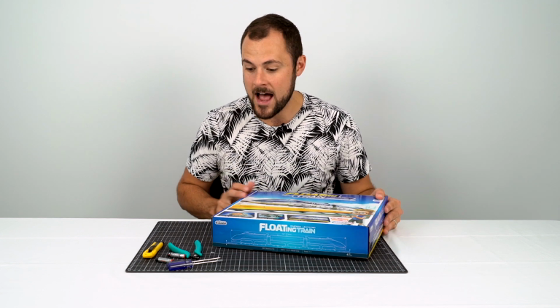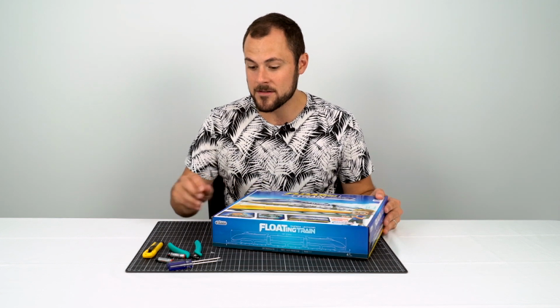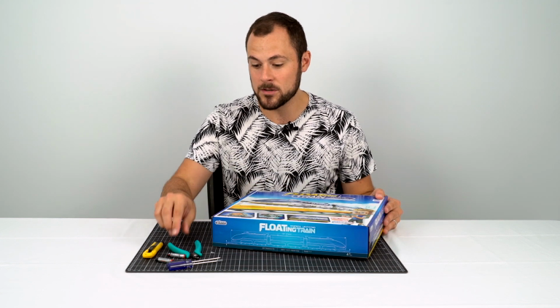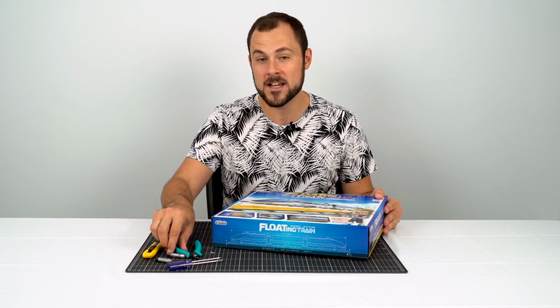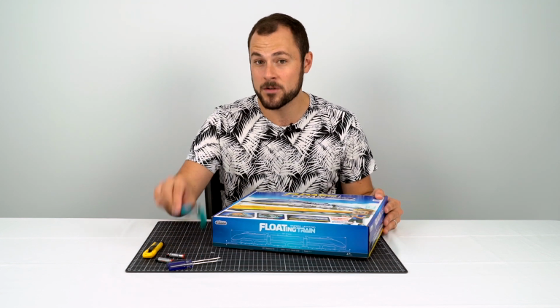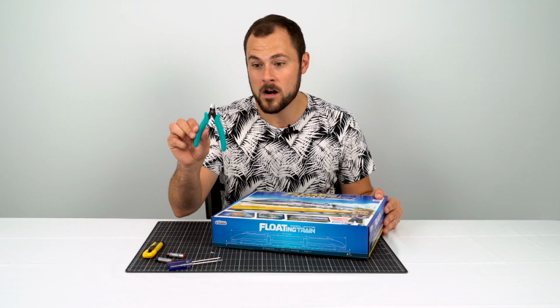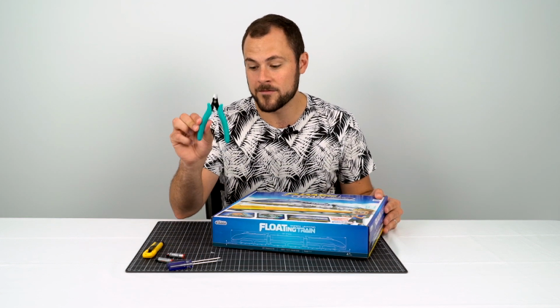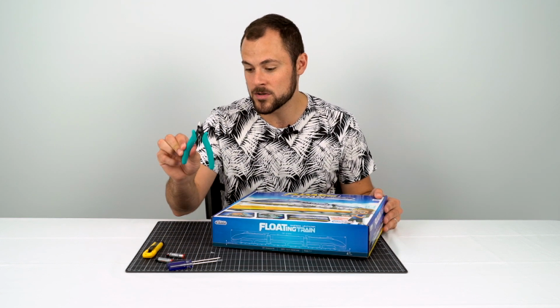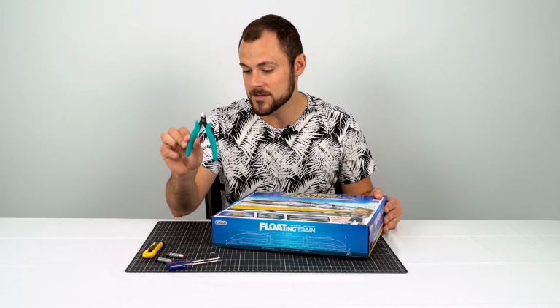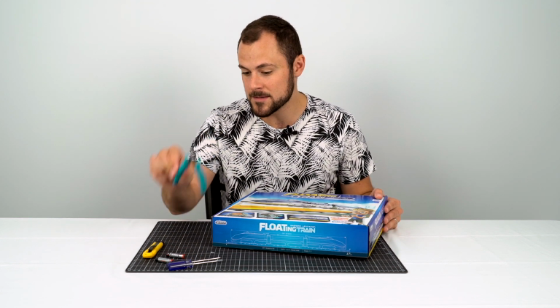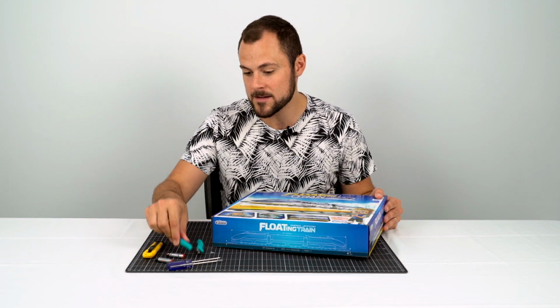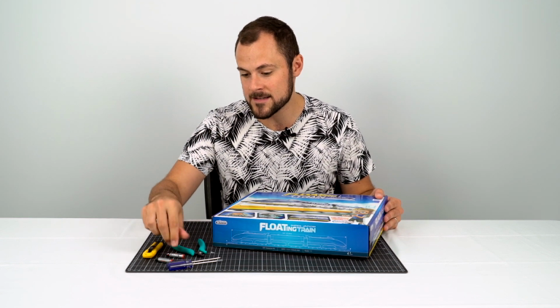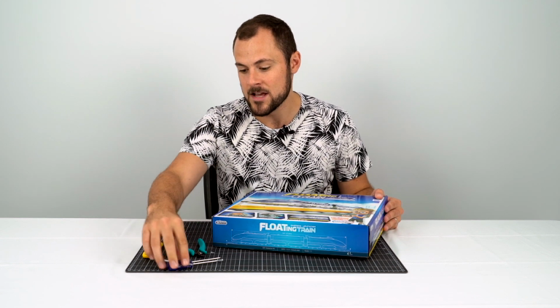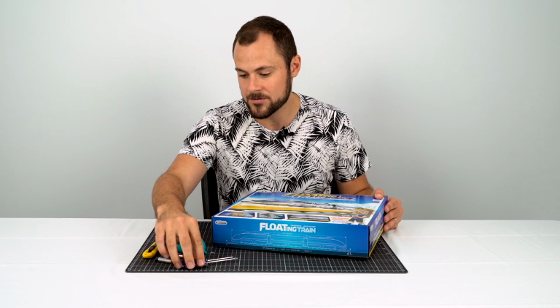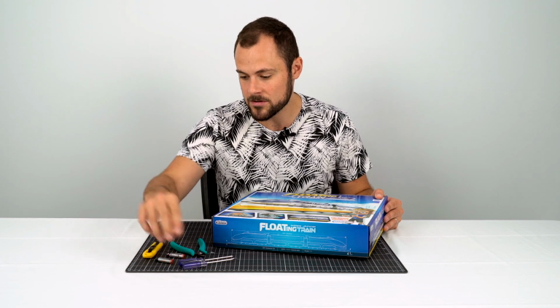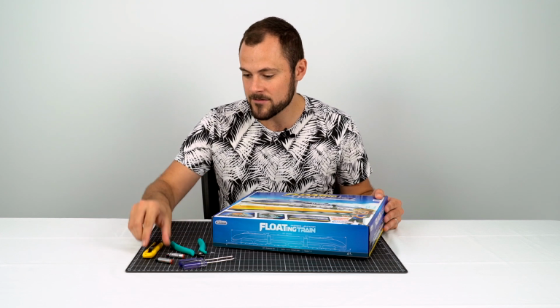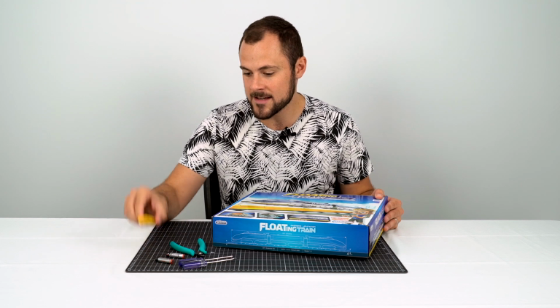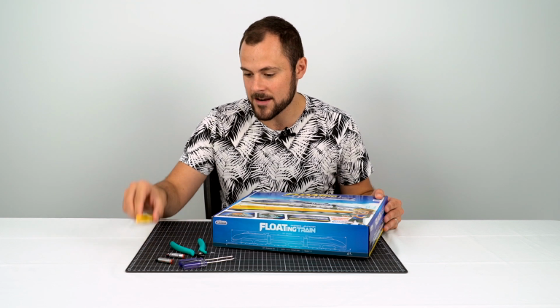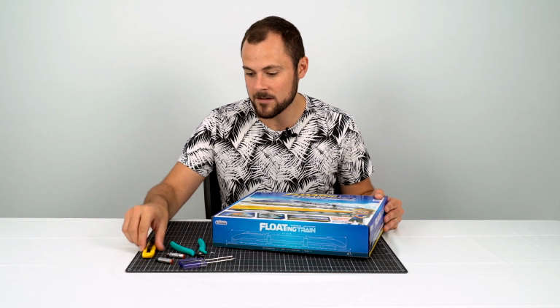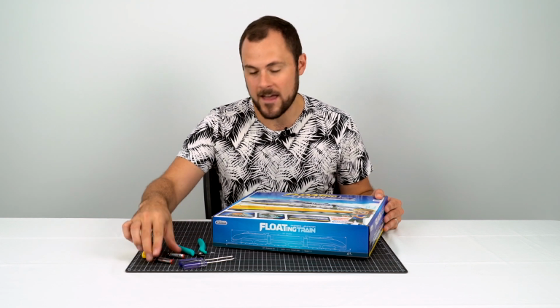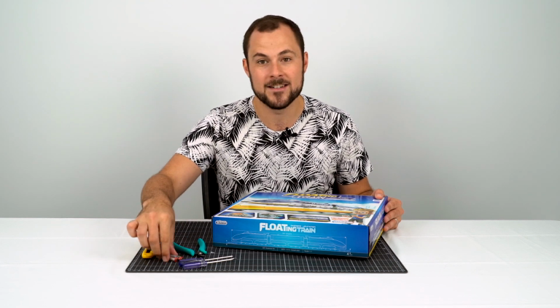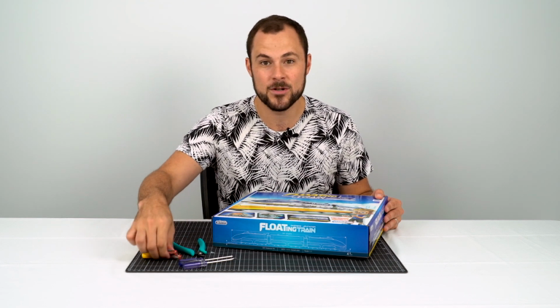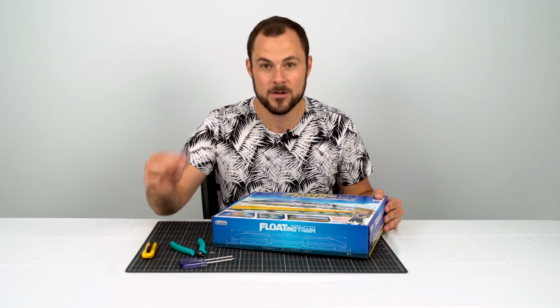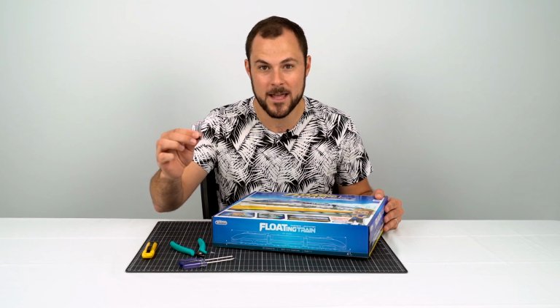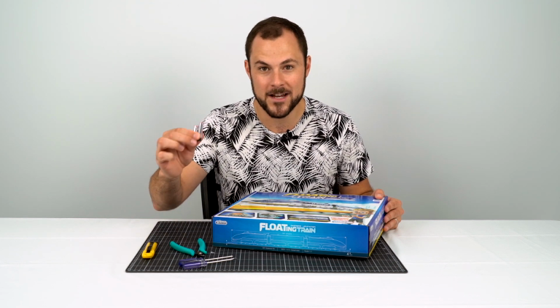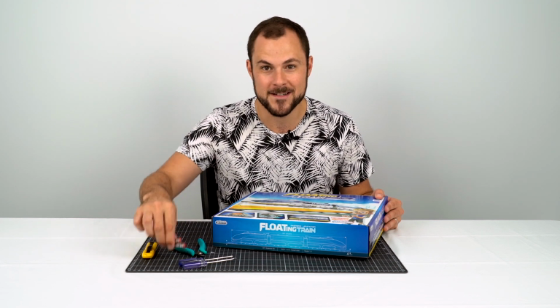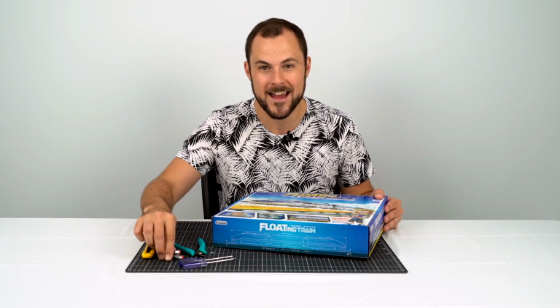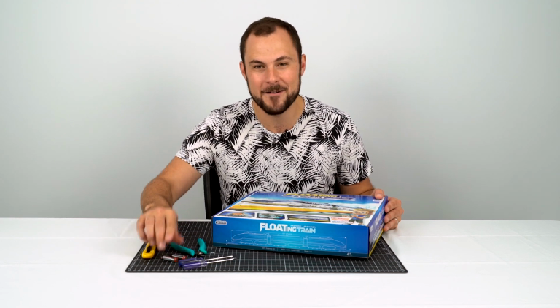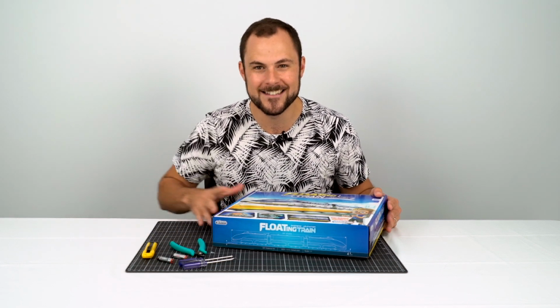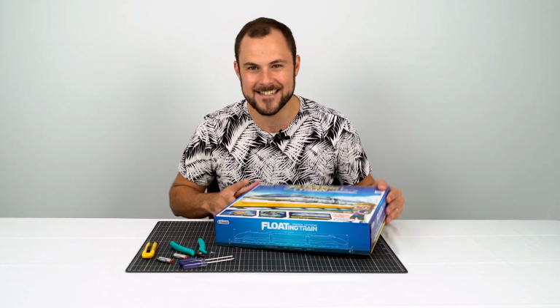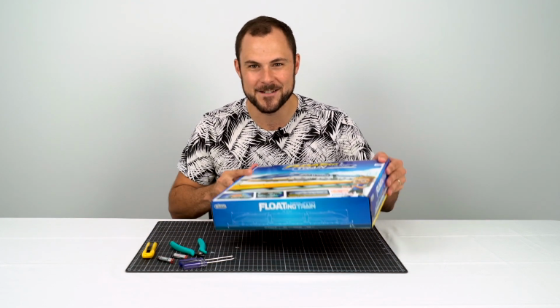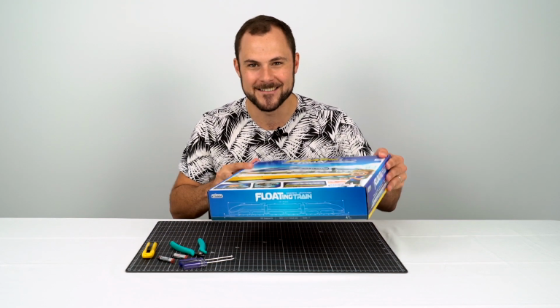The build does require a few tools: some nippers, screwdrivers, a knife, and two AAA batteries. Anyway, let's get into it.